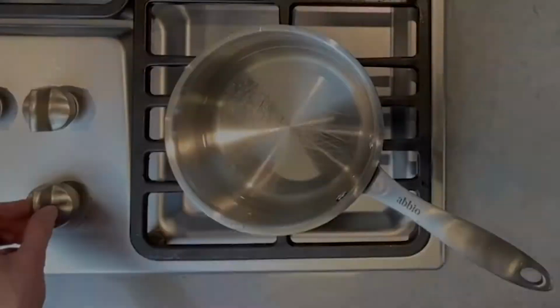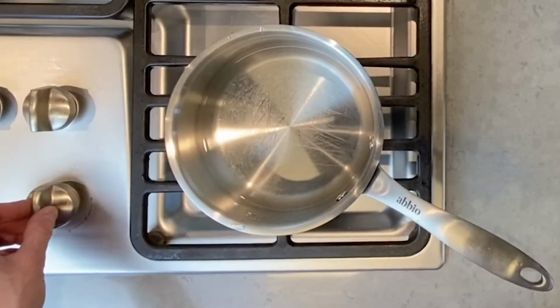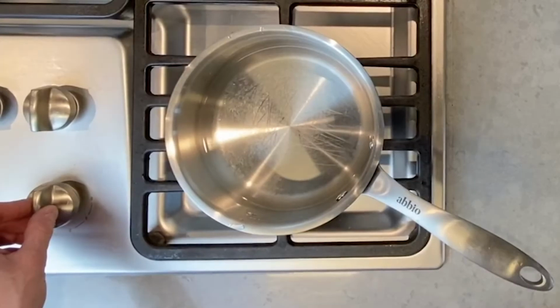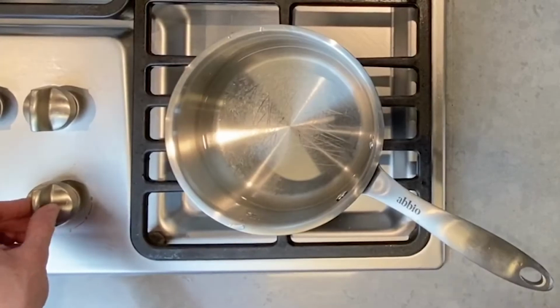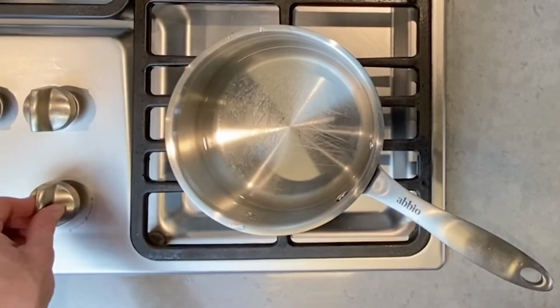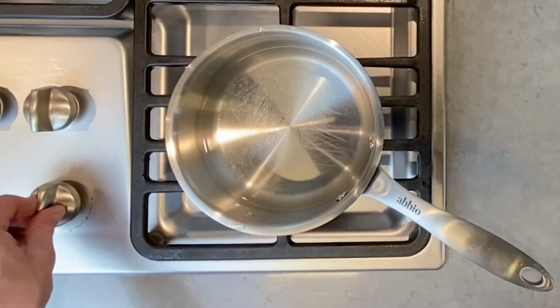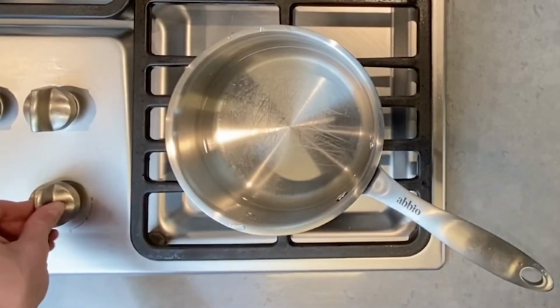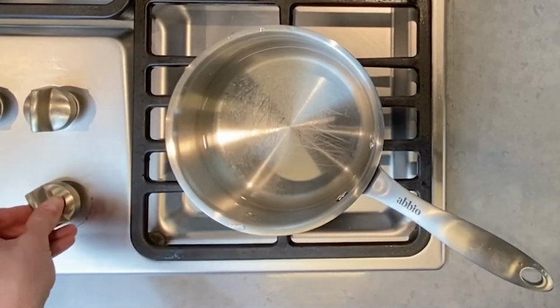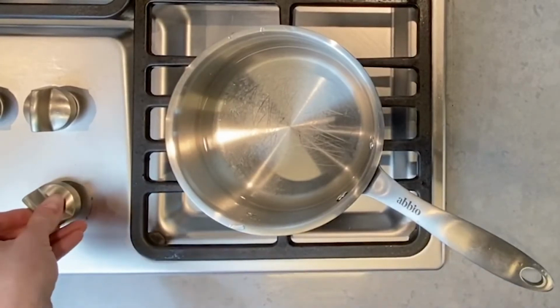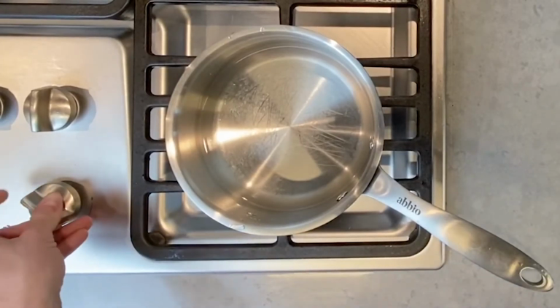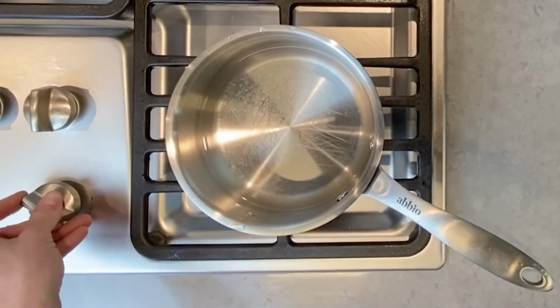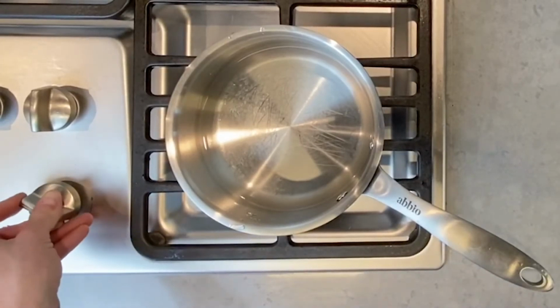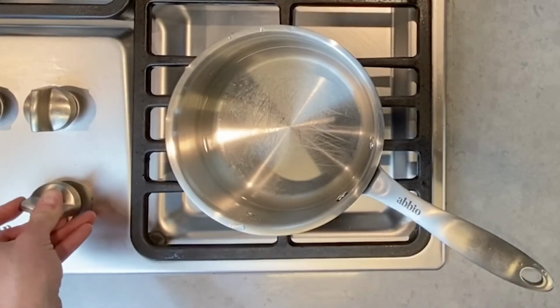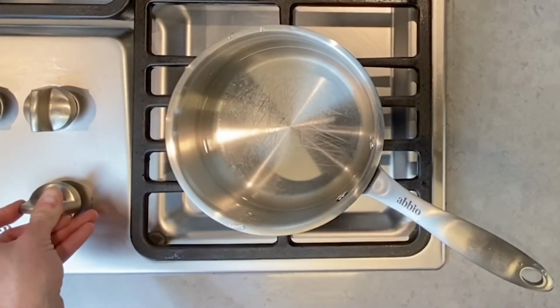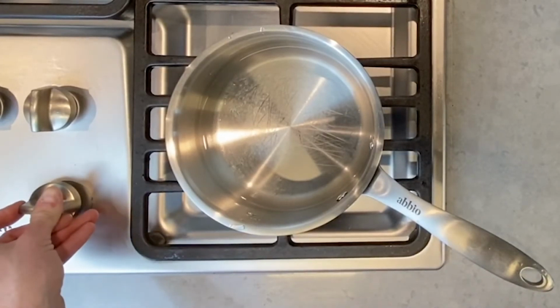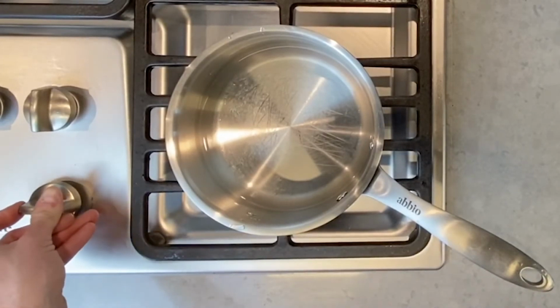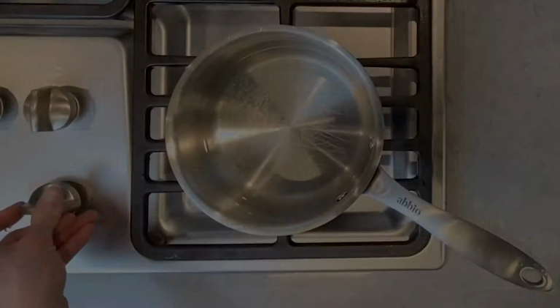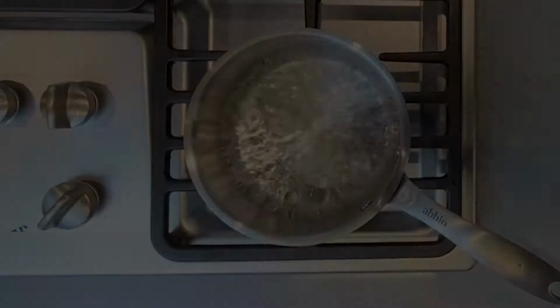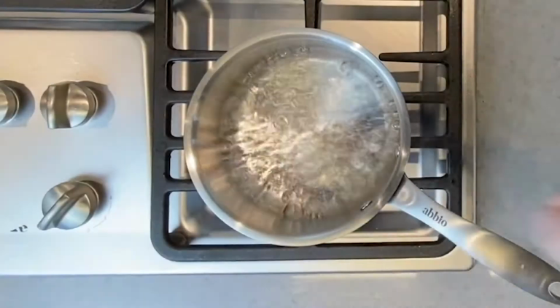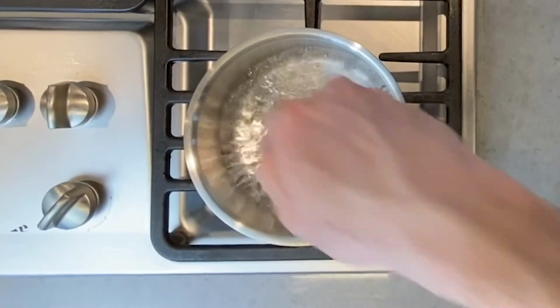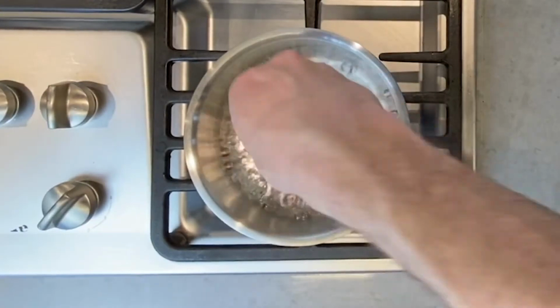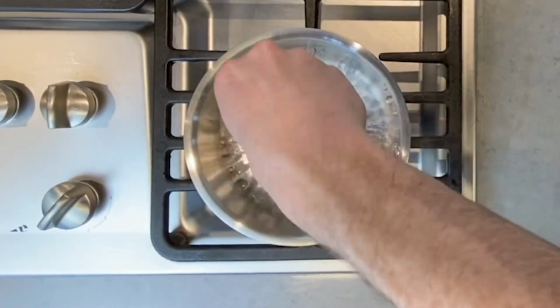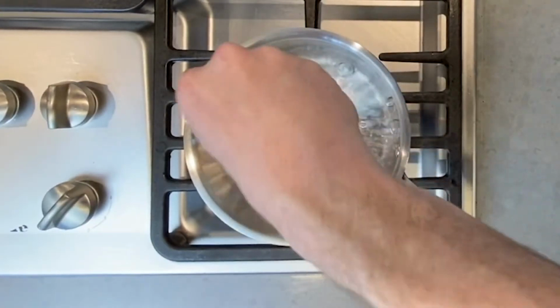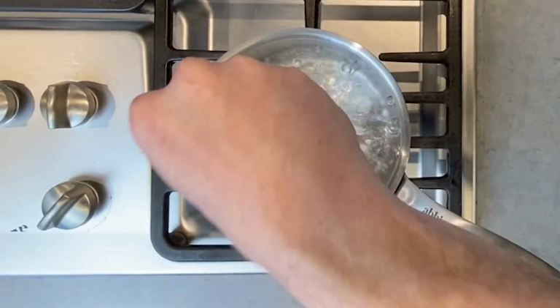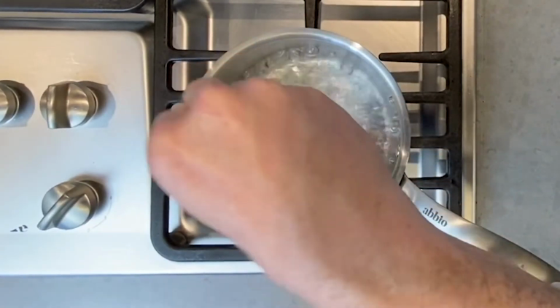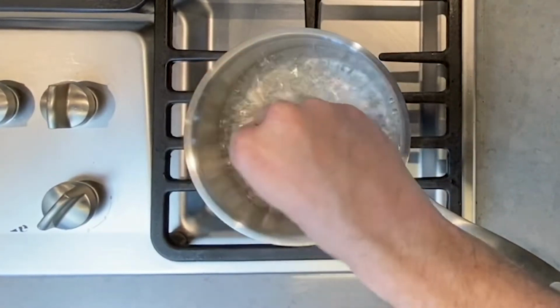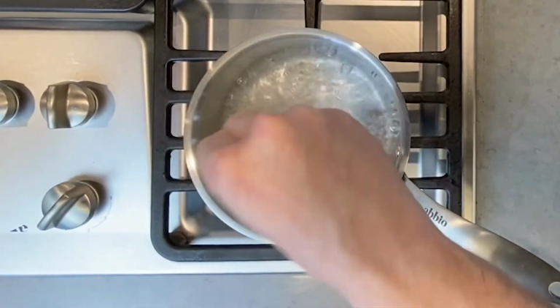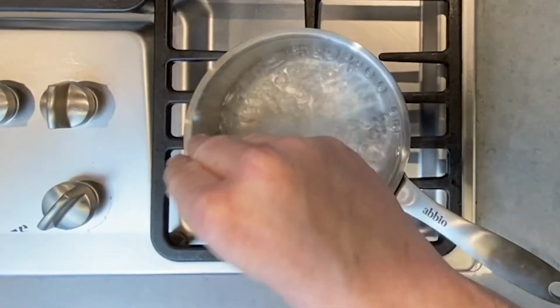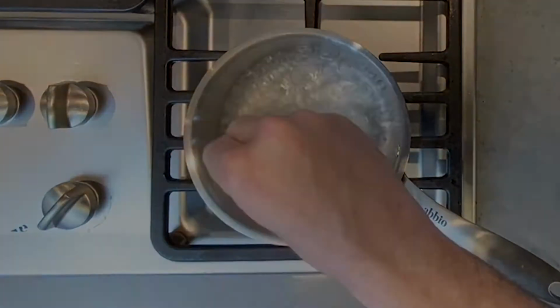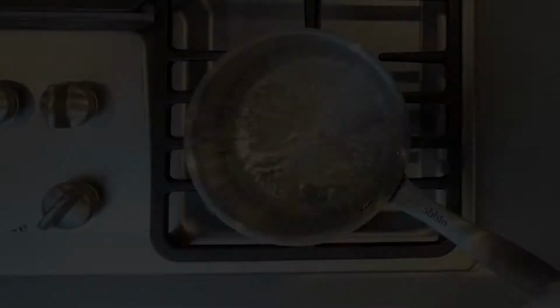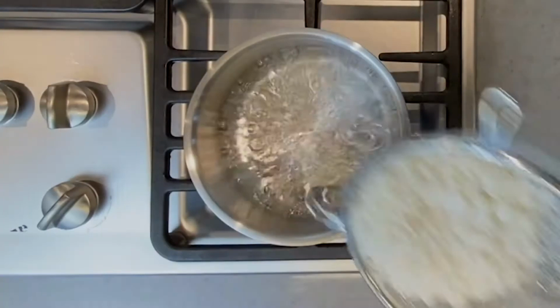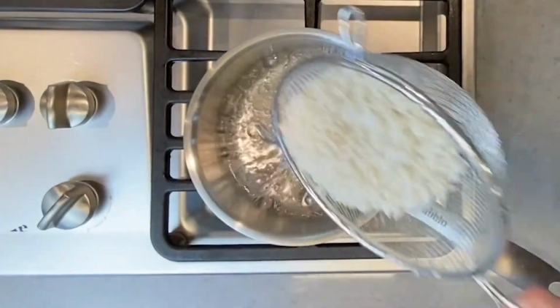Next, boil two cups of water for each cup of rice. Bring the water to a boil and add a heavy pinch of salt.